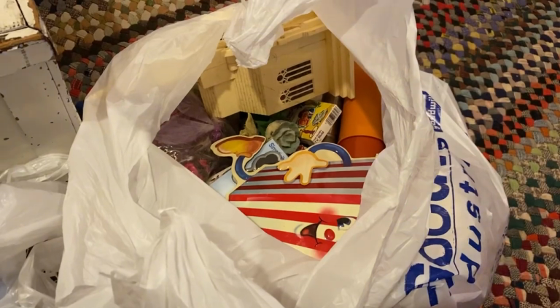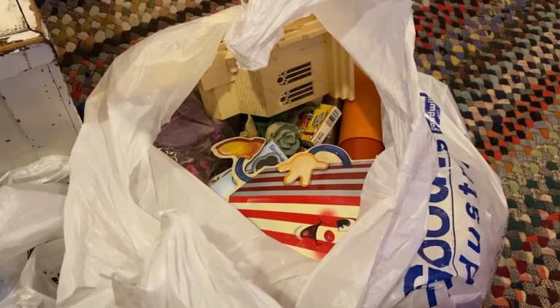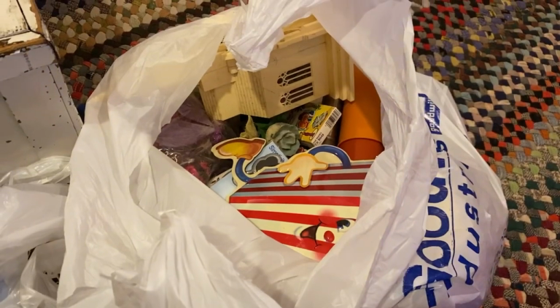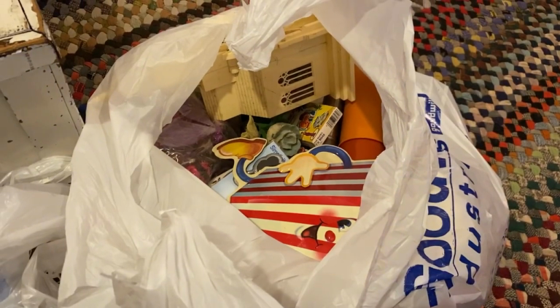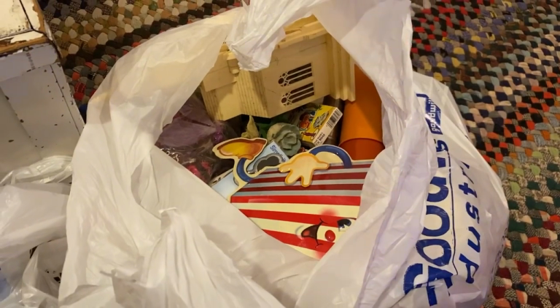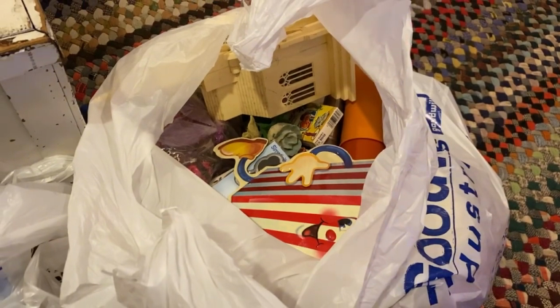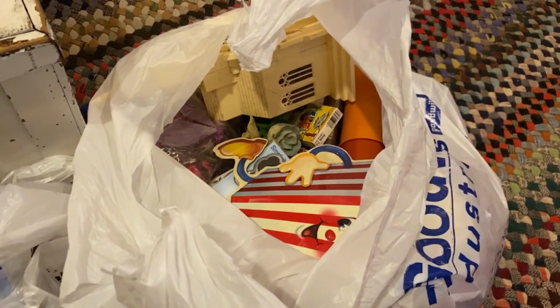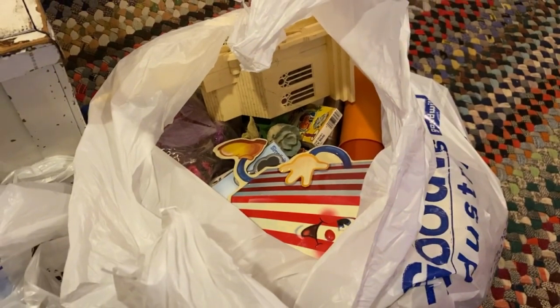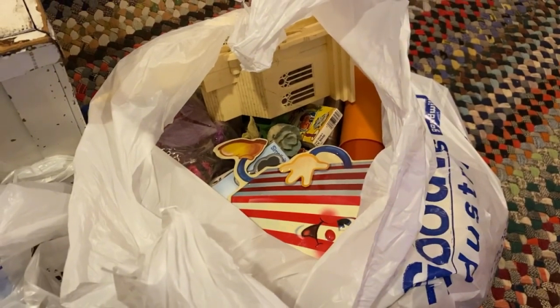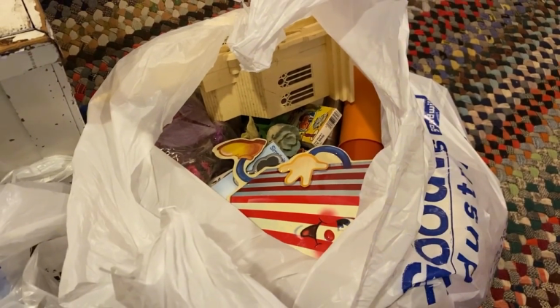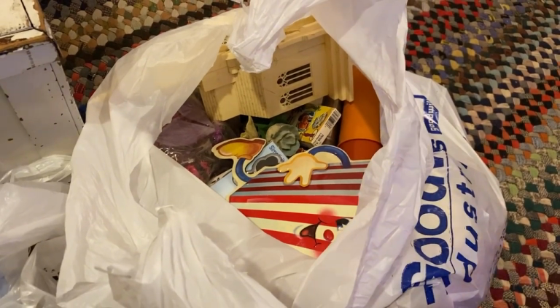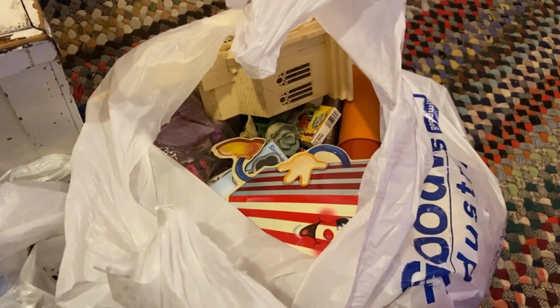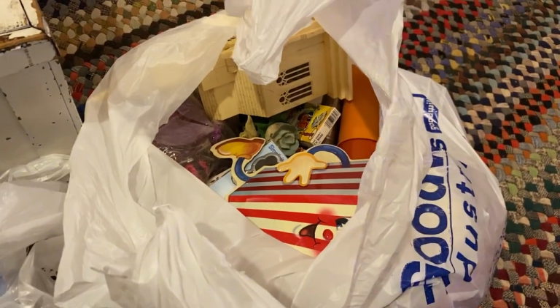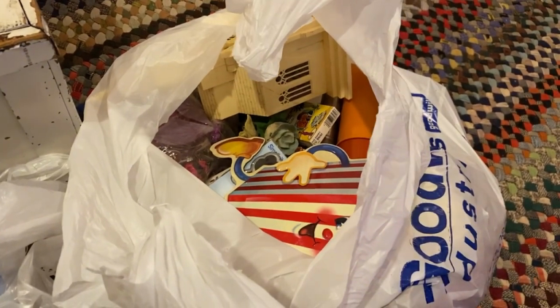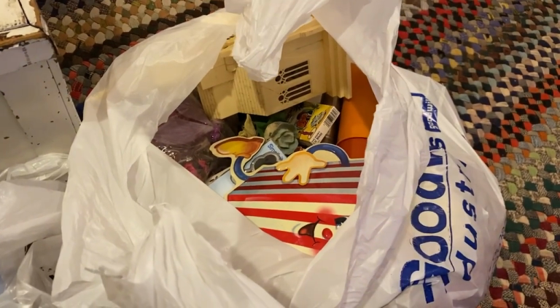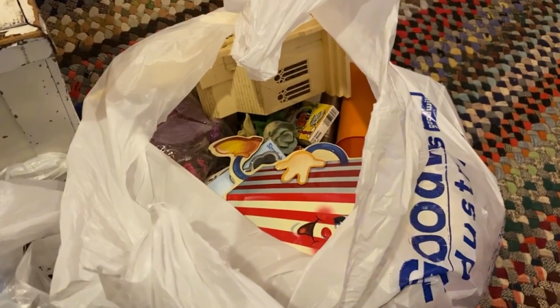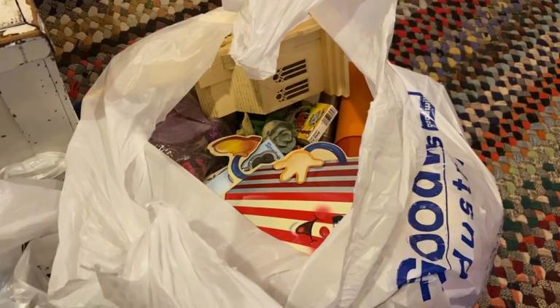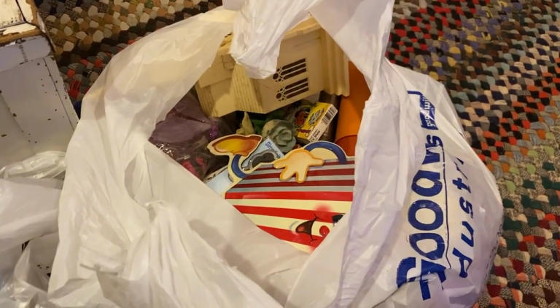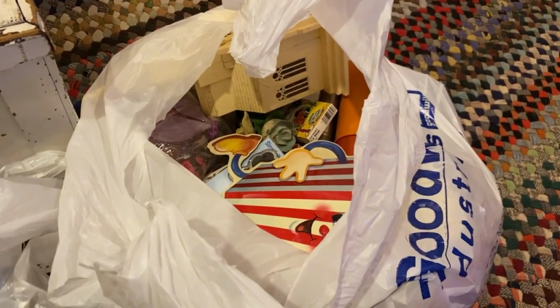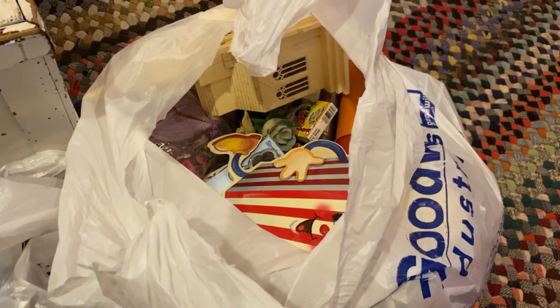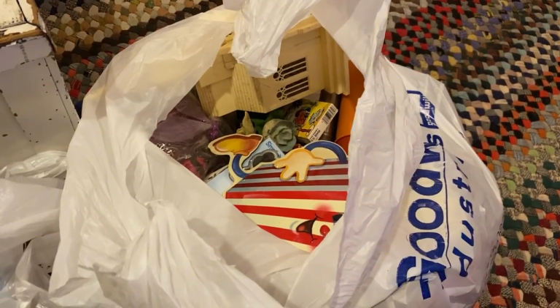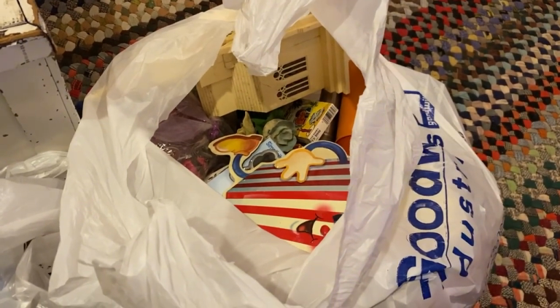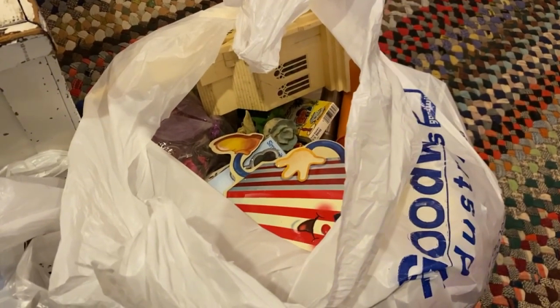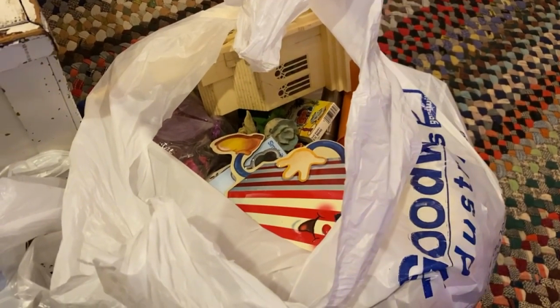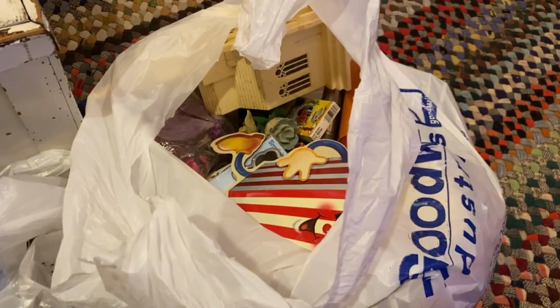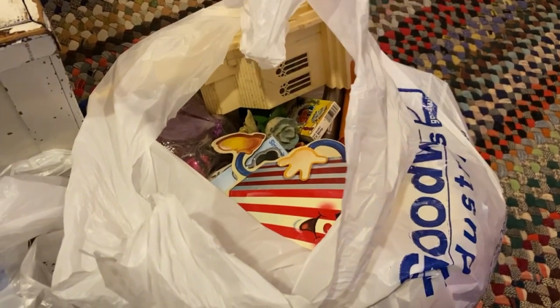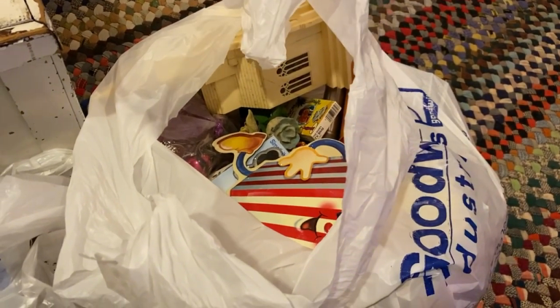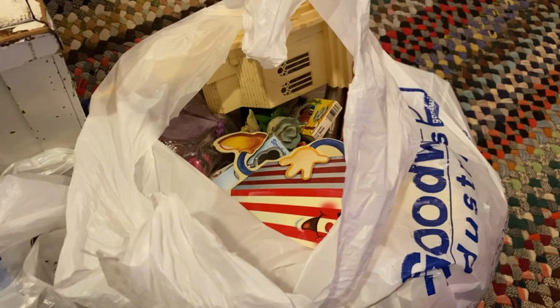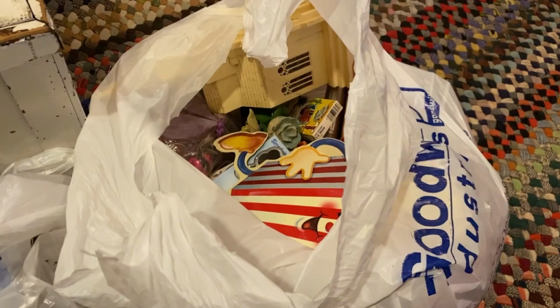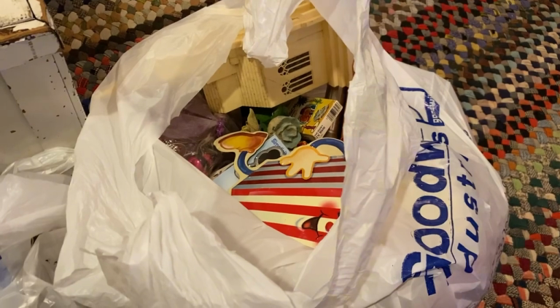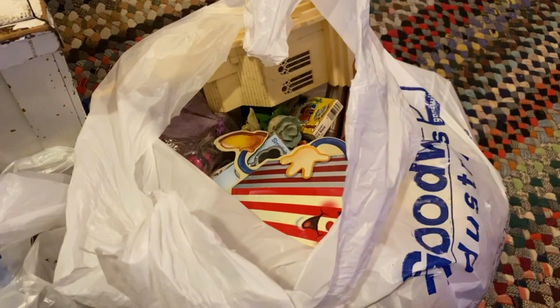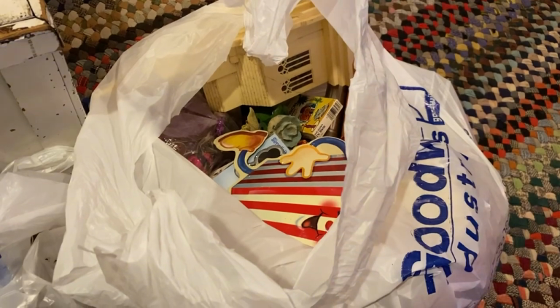A whole bag full of treasures. Stay tuned to see what's inside.